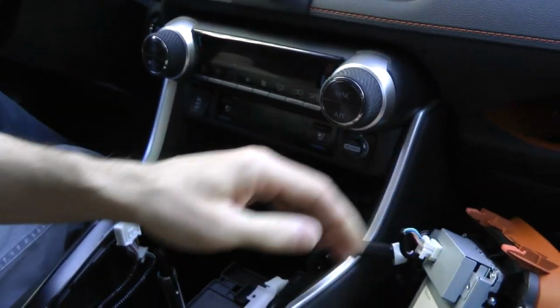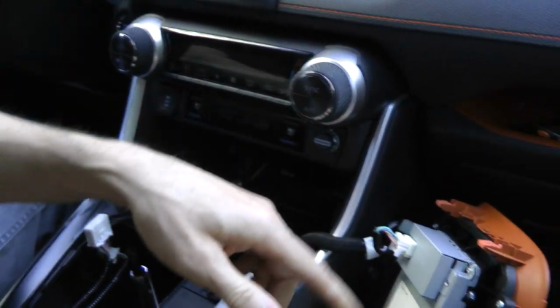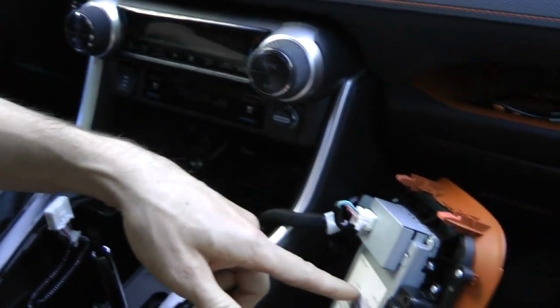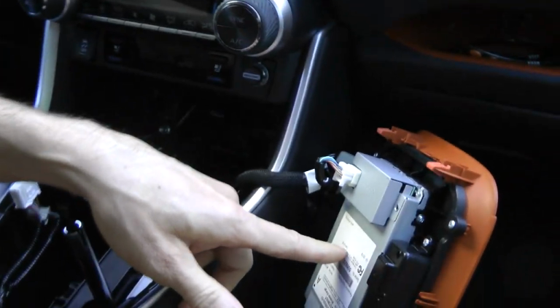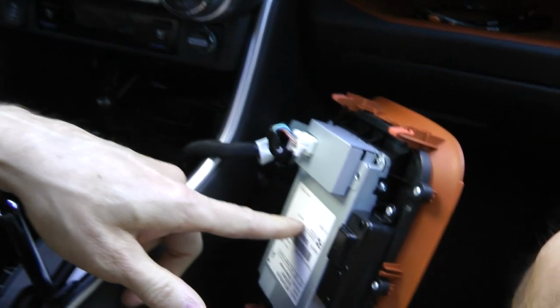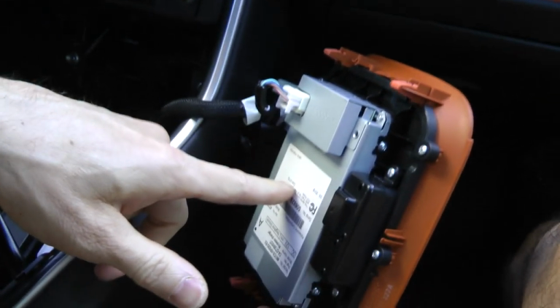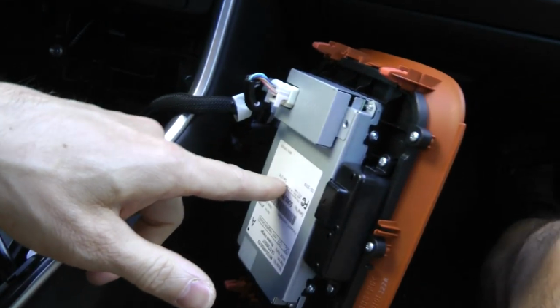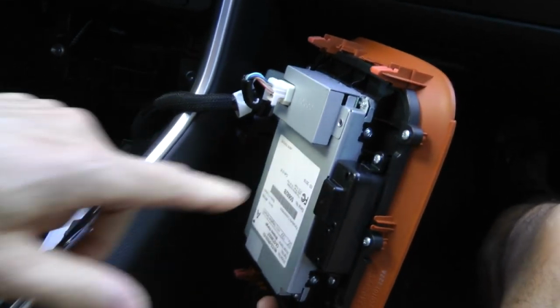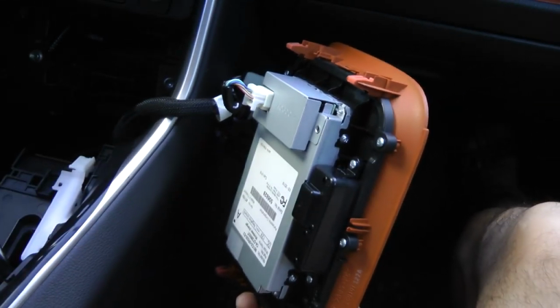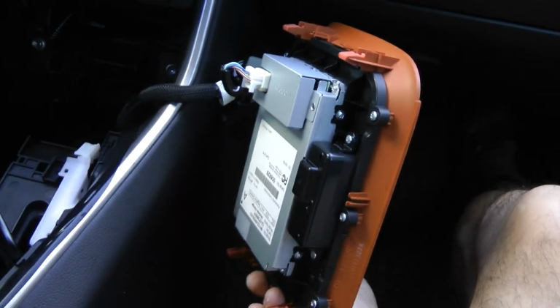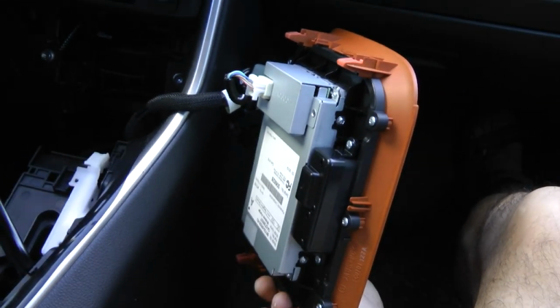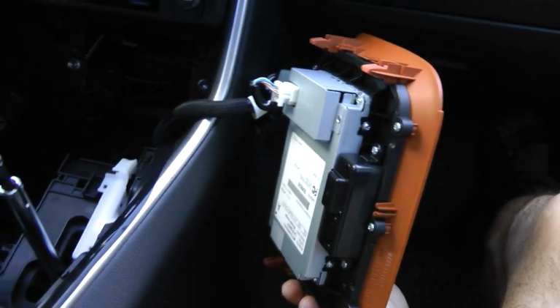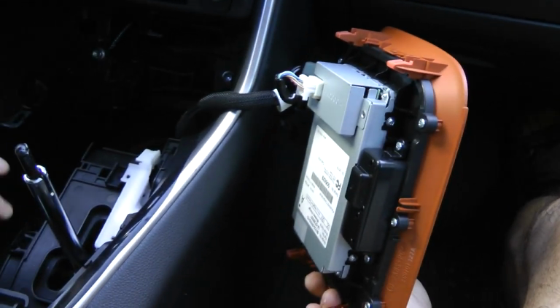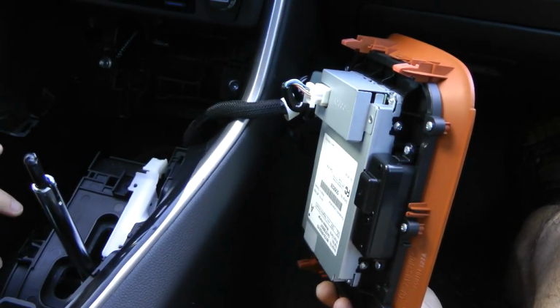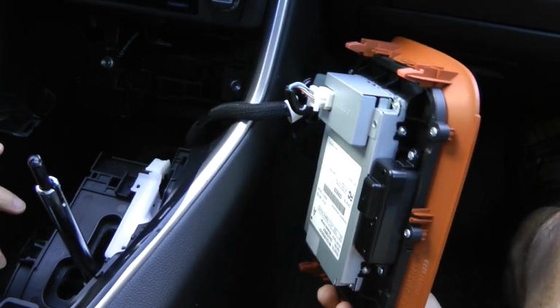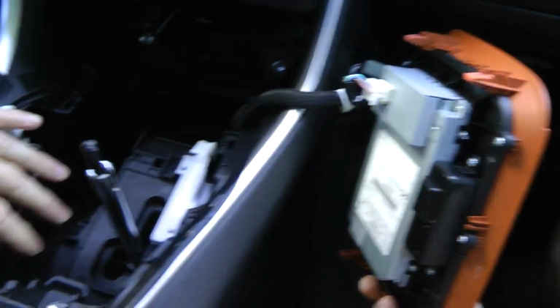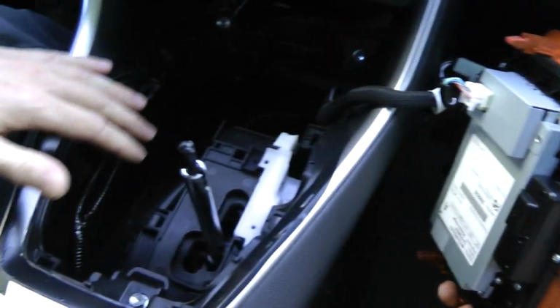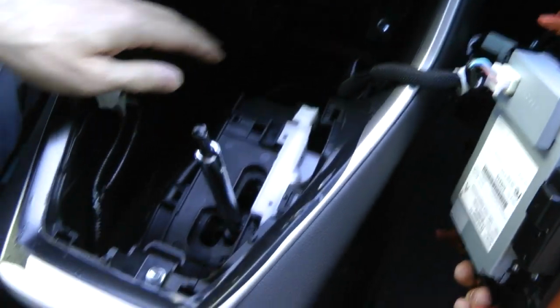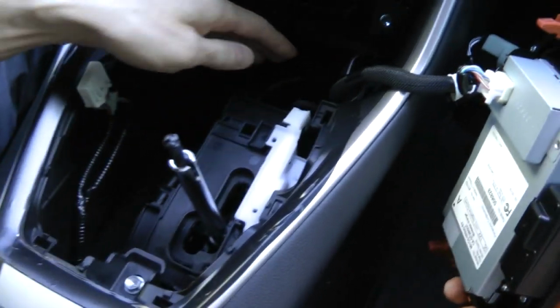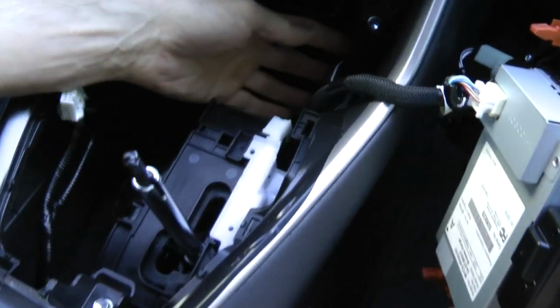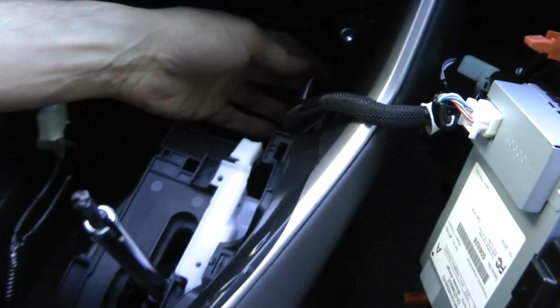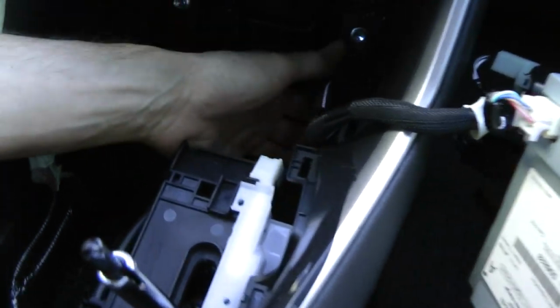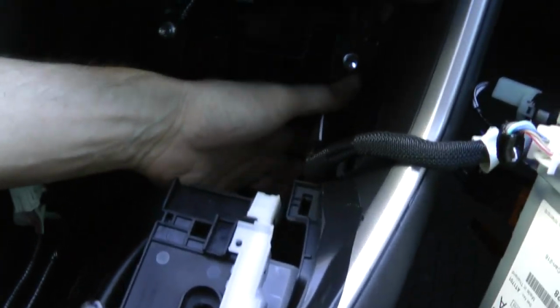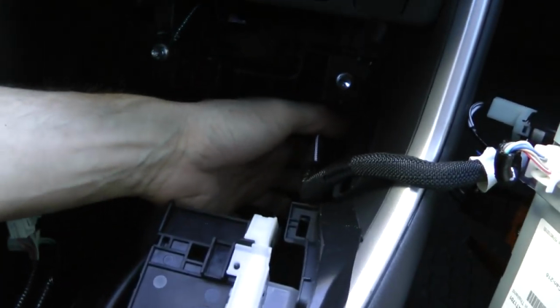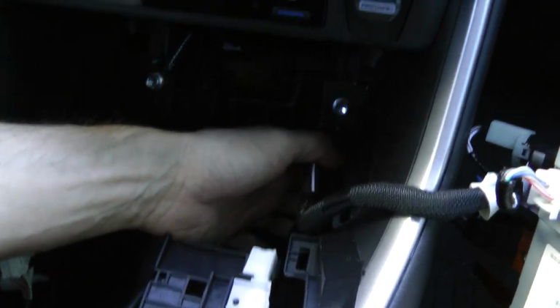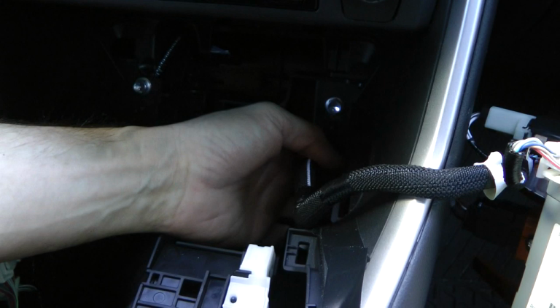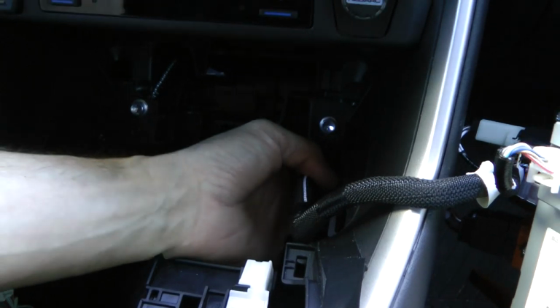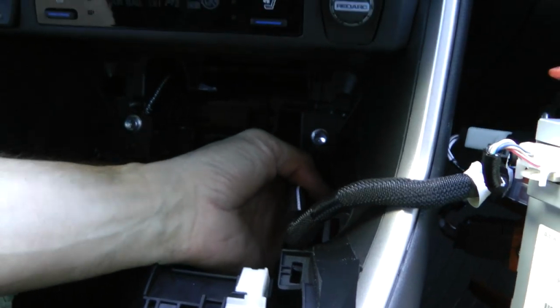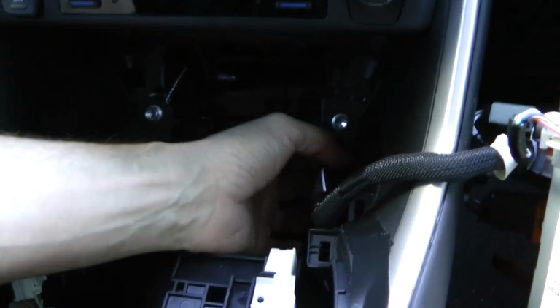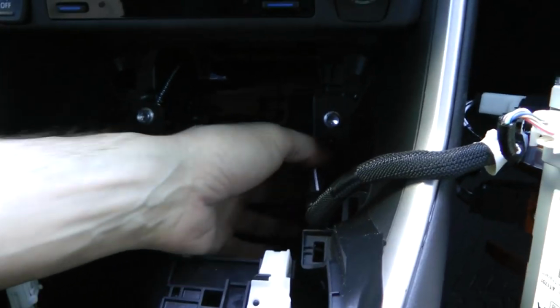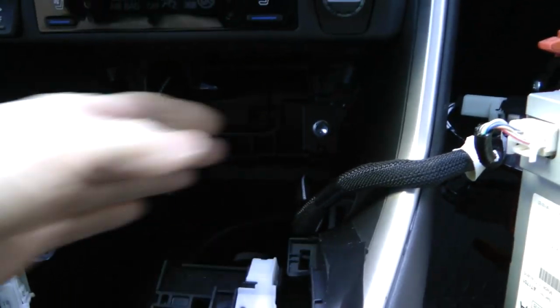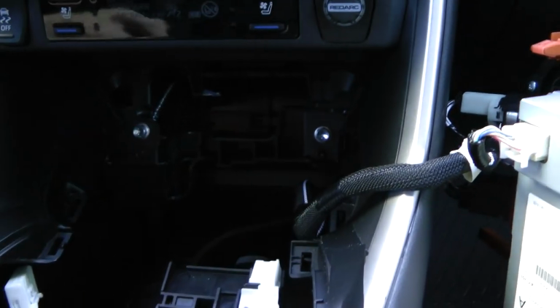This is the charger. Now you have access, if you need, to certain parts of the car.